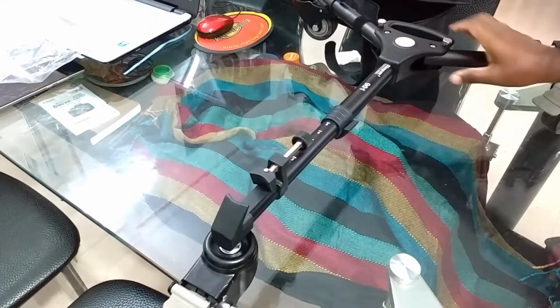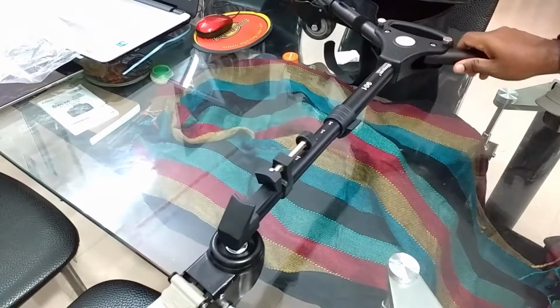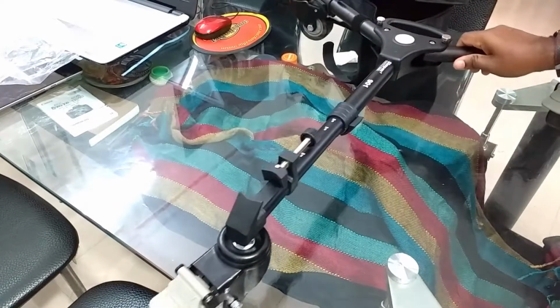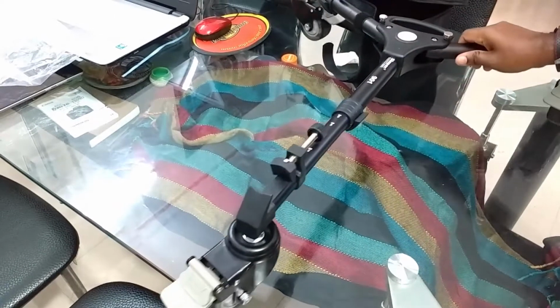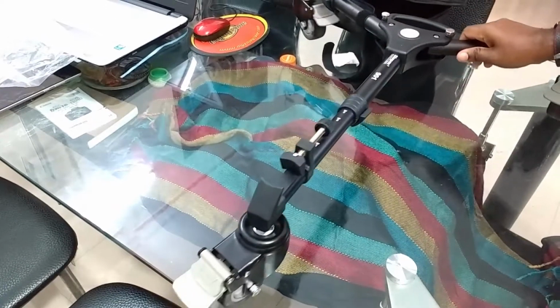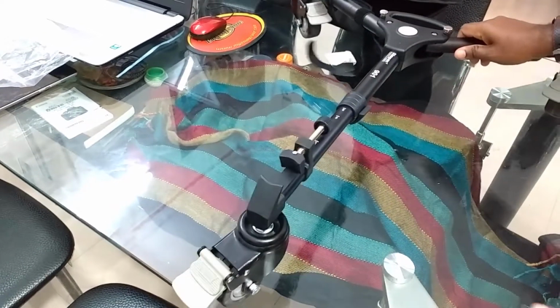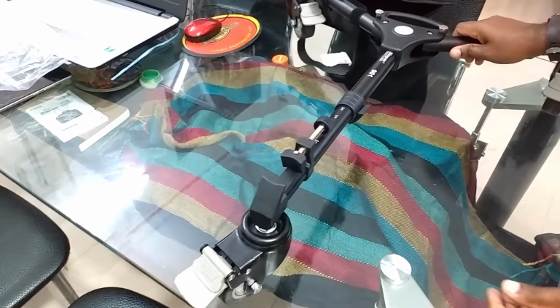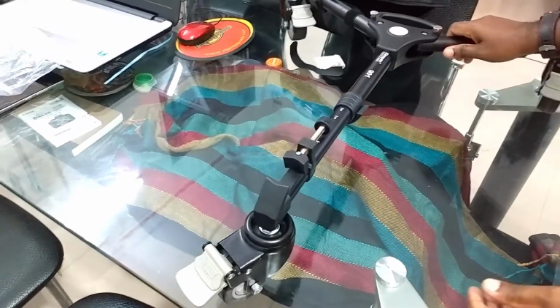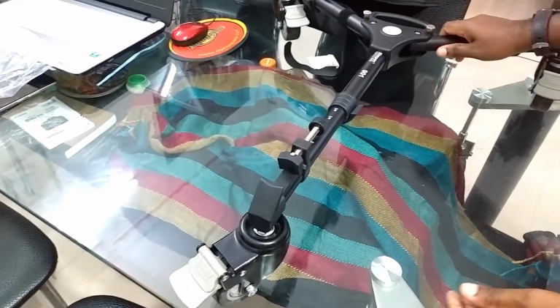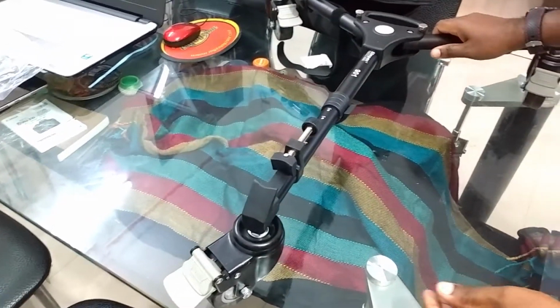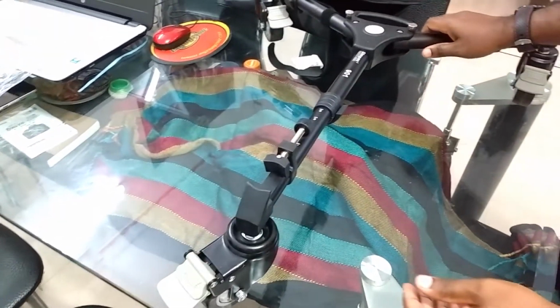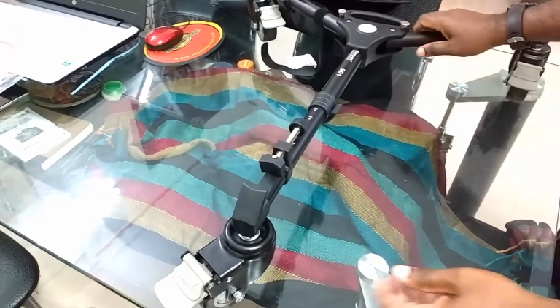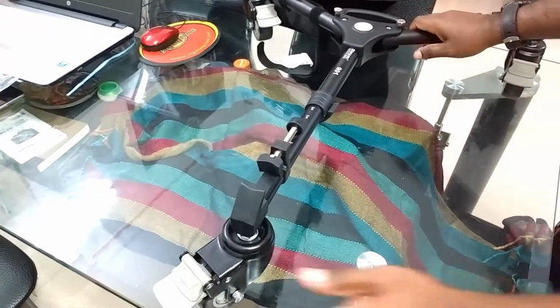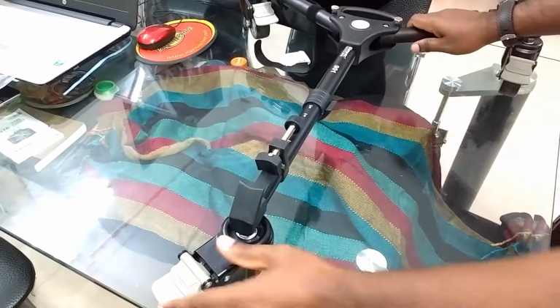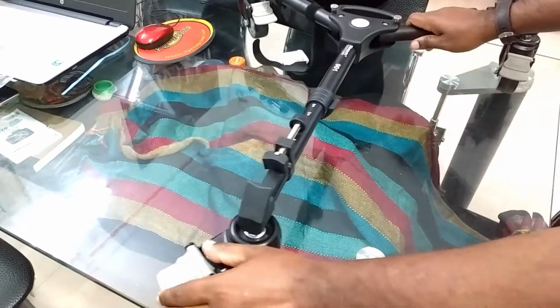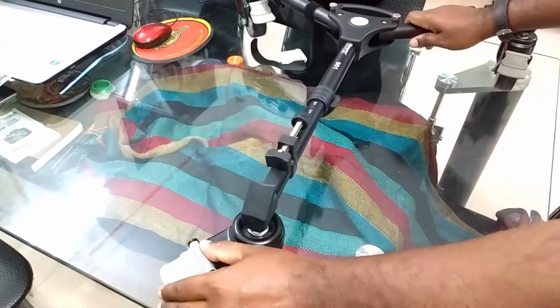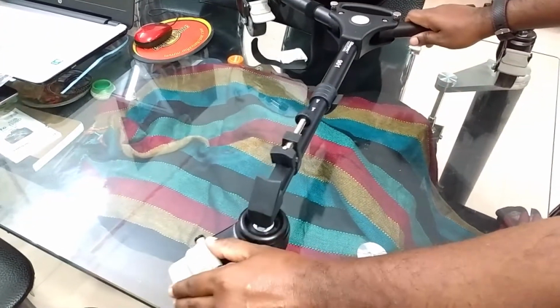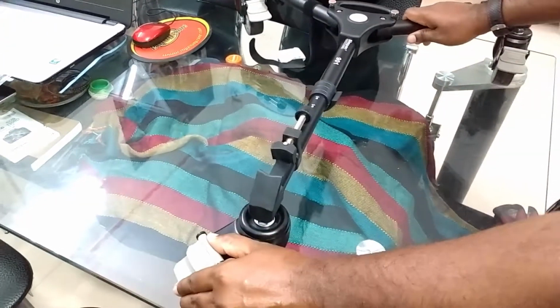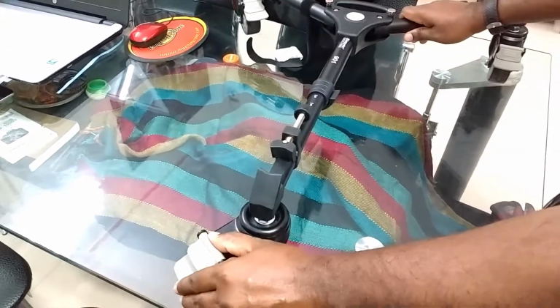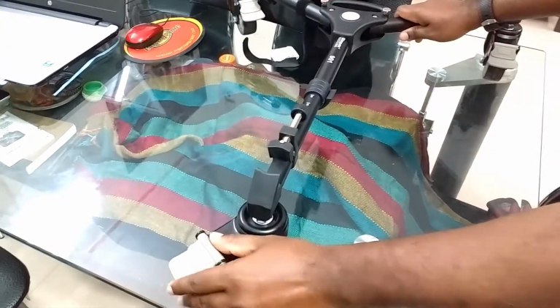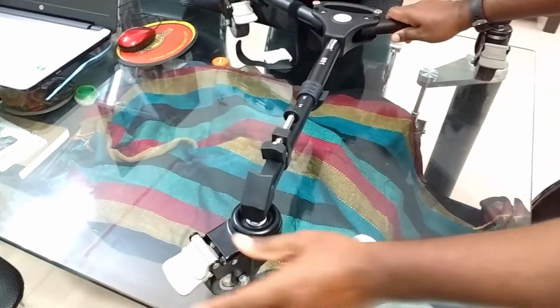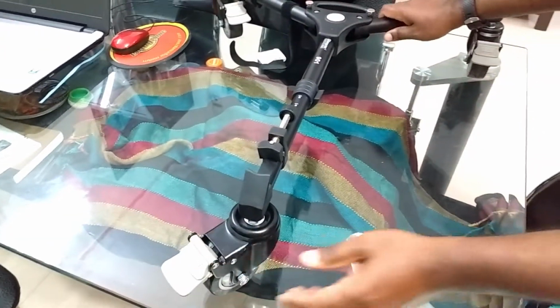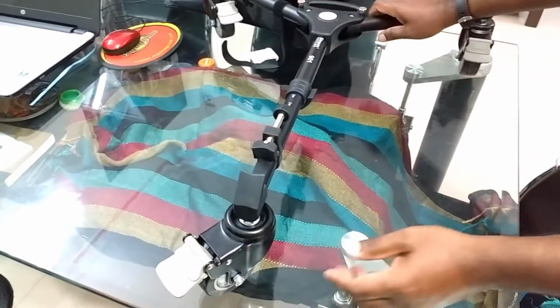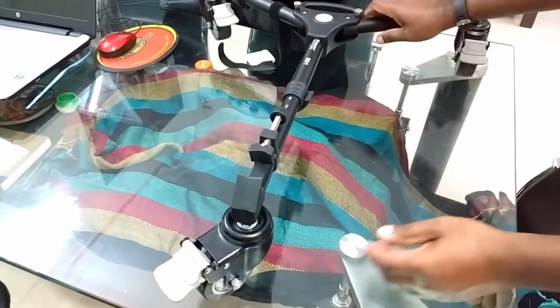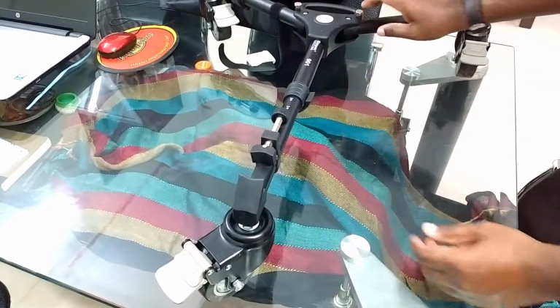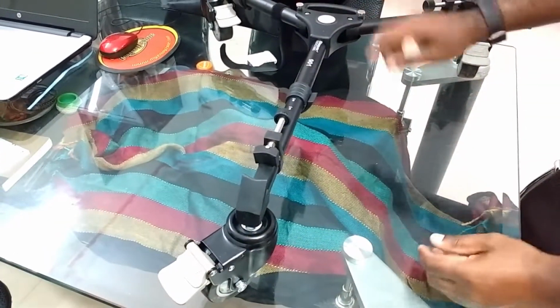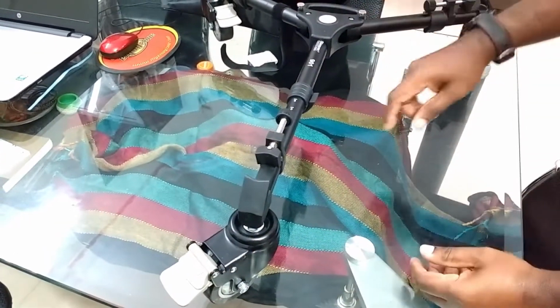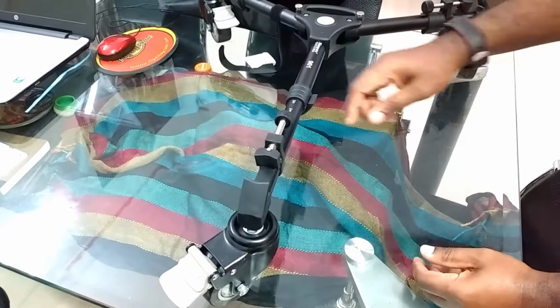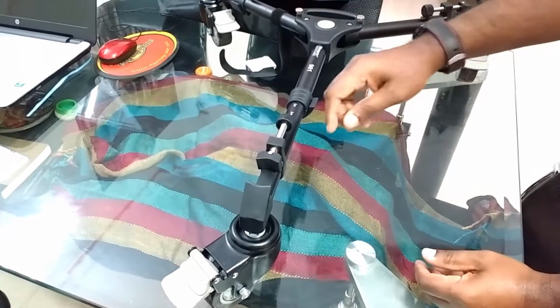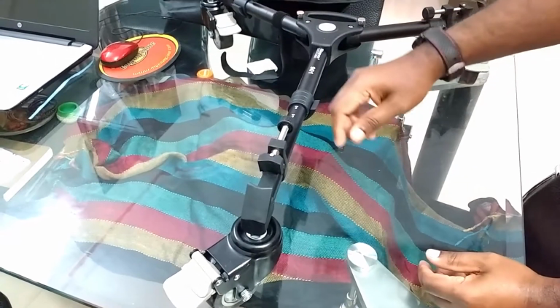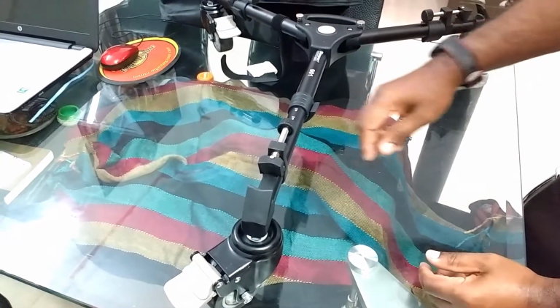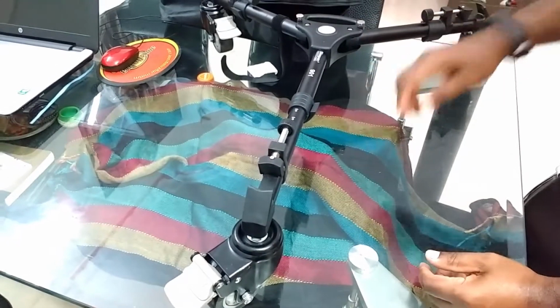It's a very smooth dolly, and that is a foot brake.